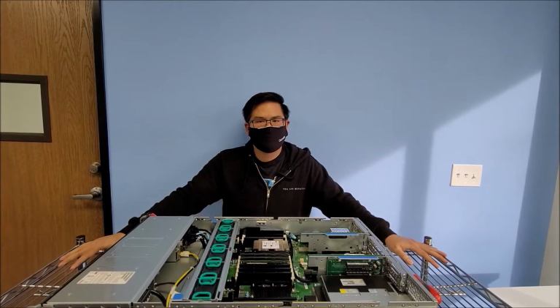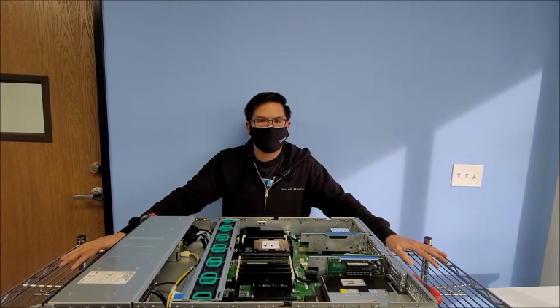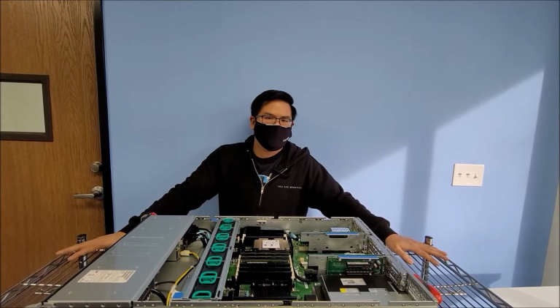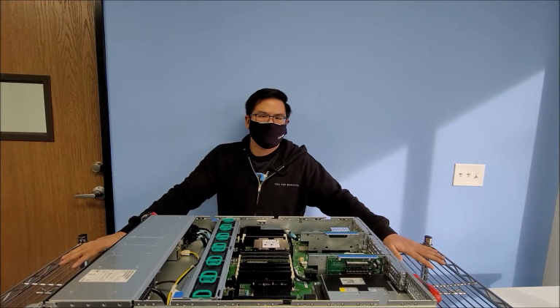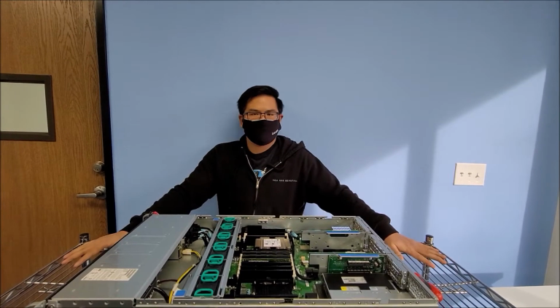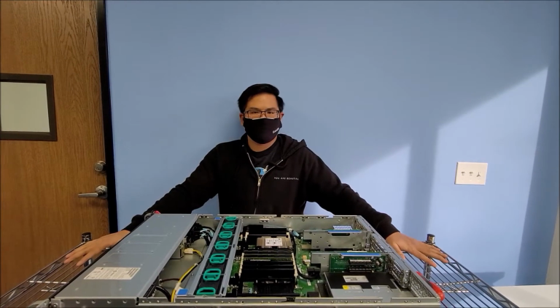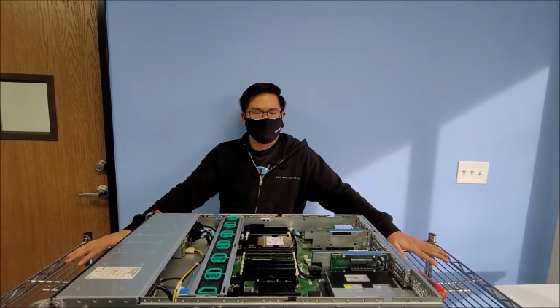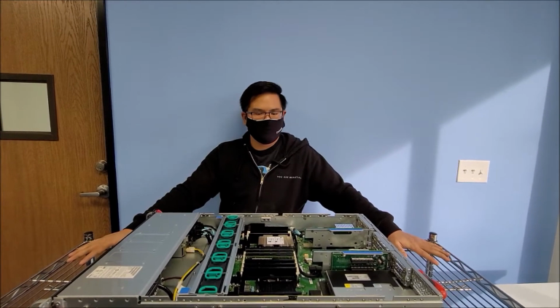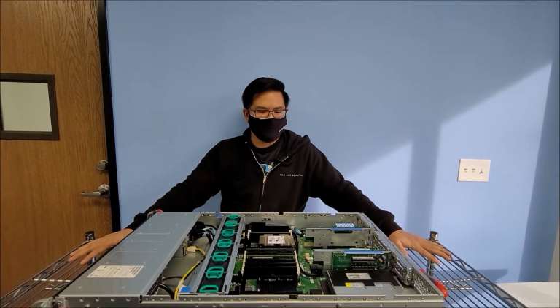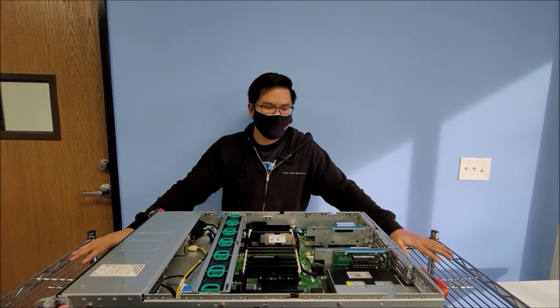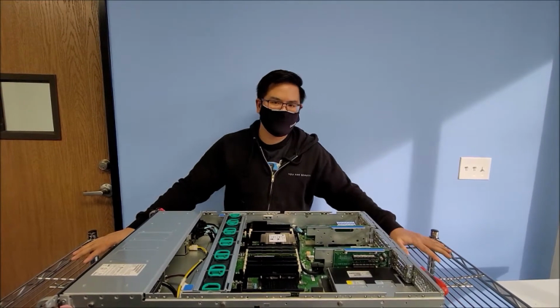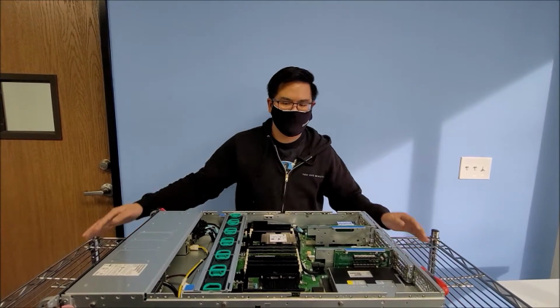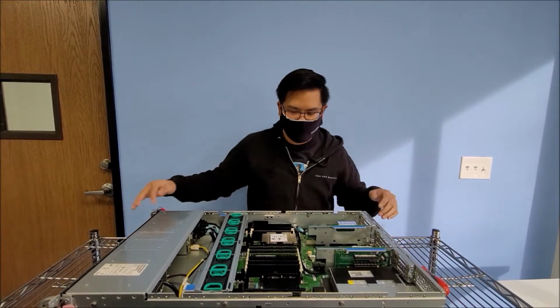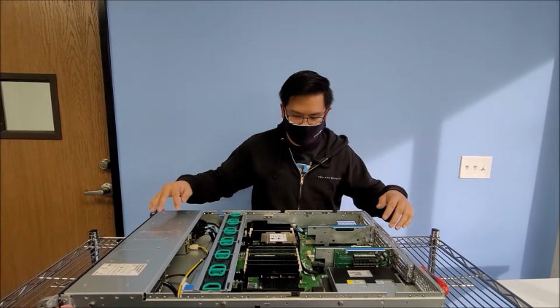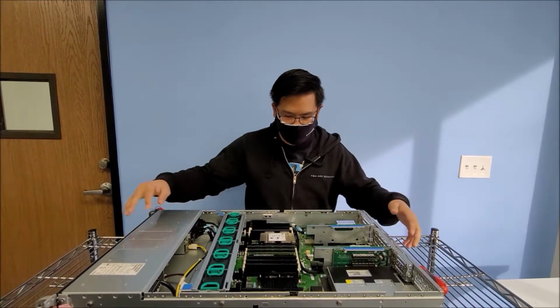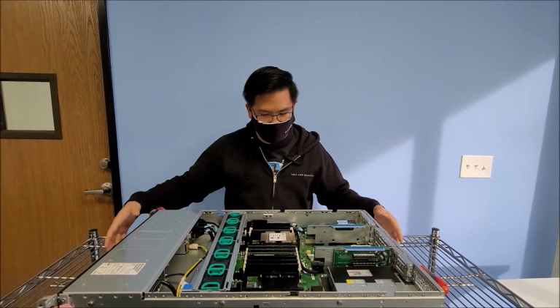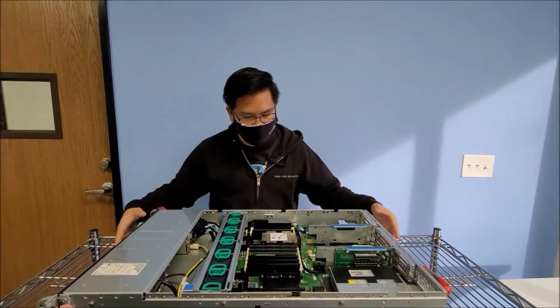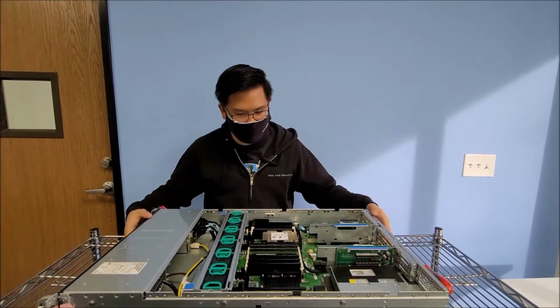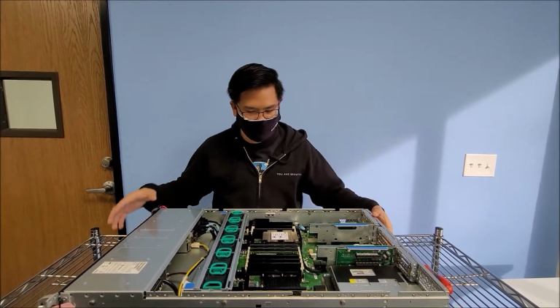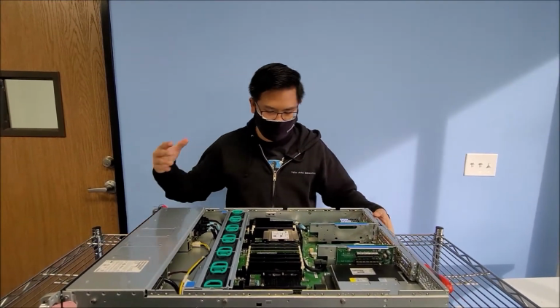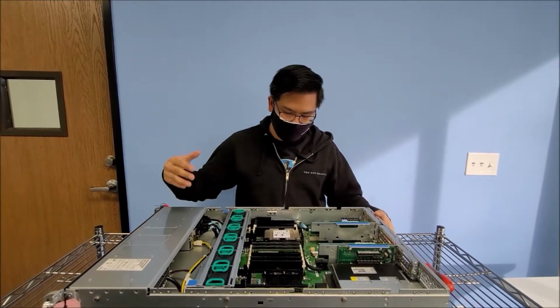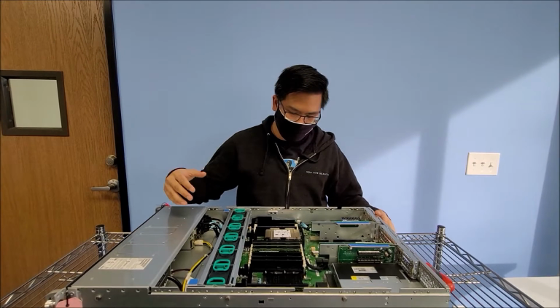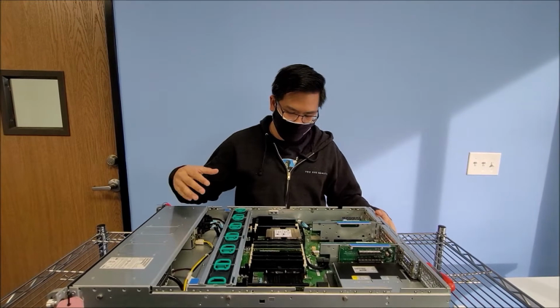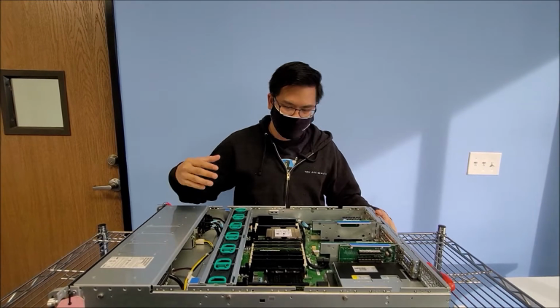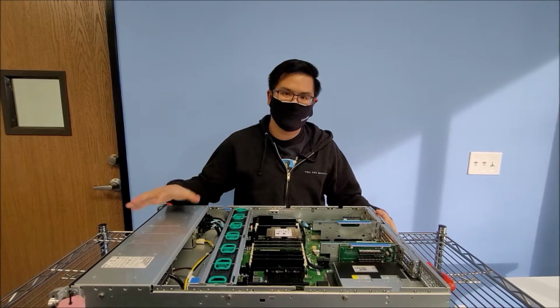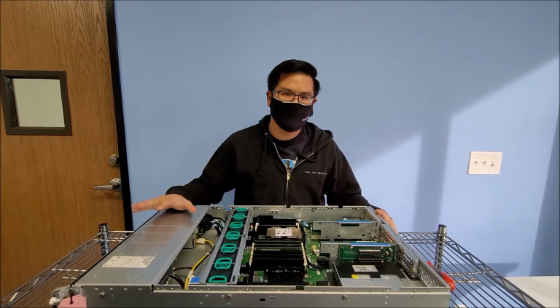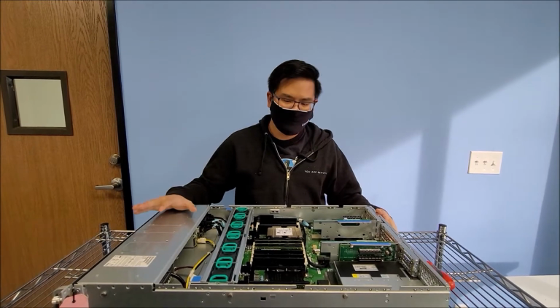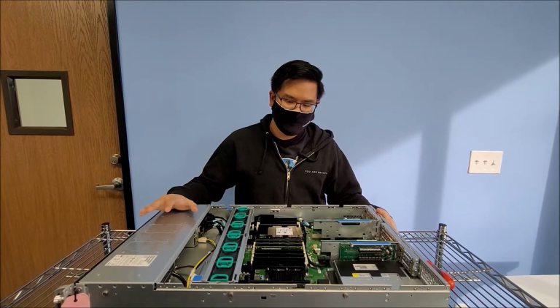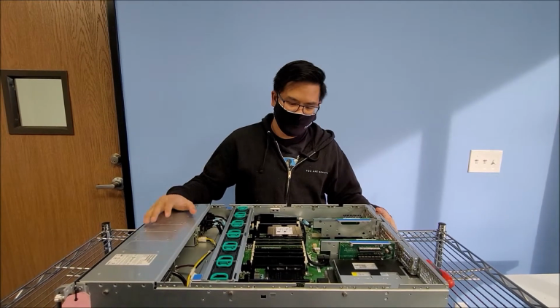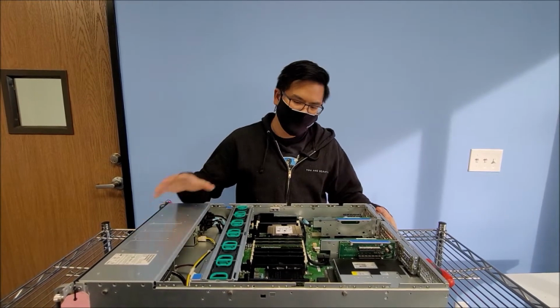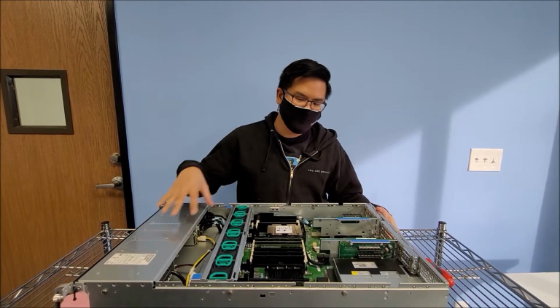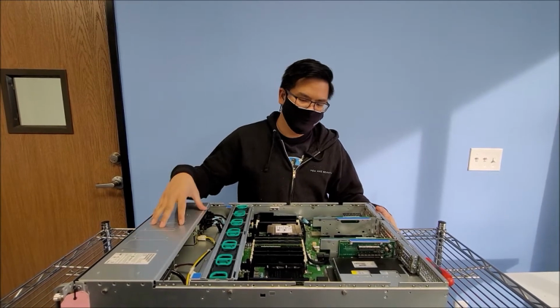Hi, I'm Q from DataOn and here's a tutorial on how to remove a CPU and install one.